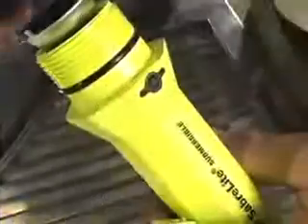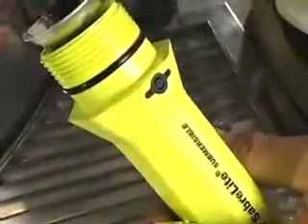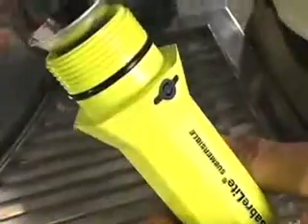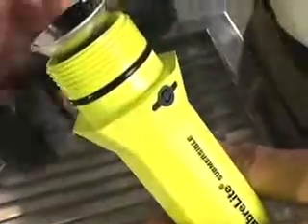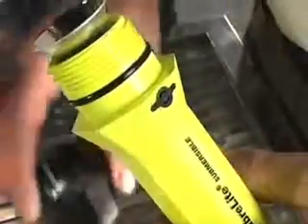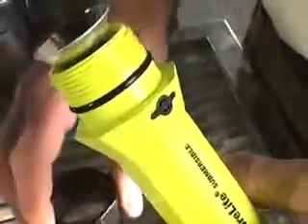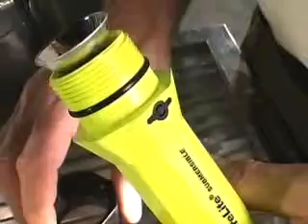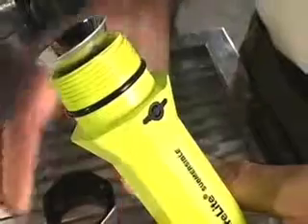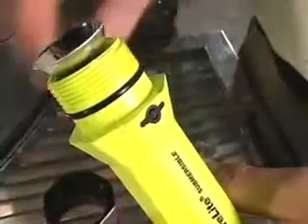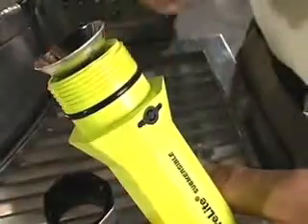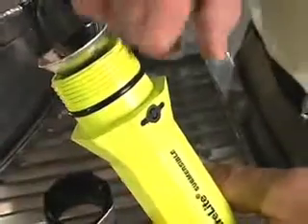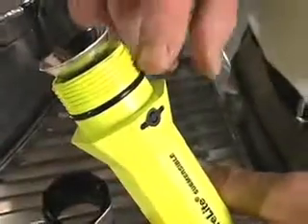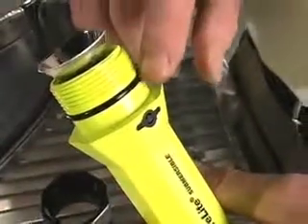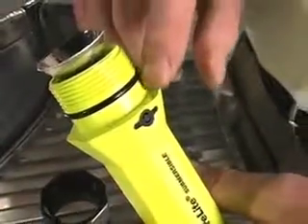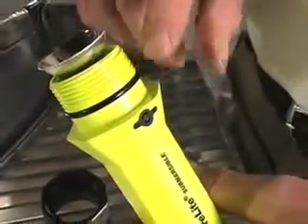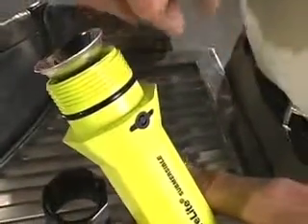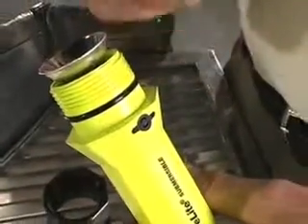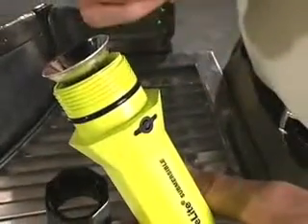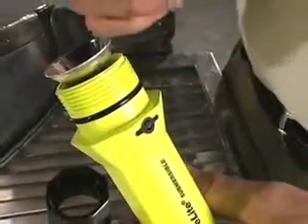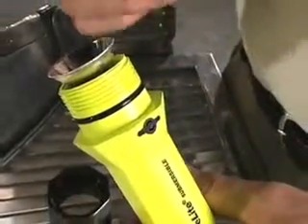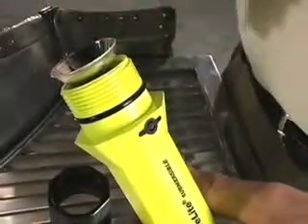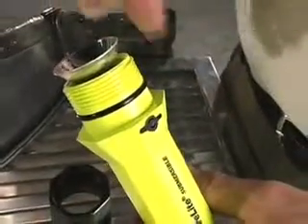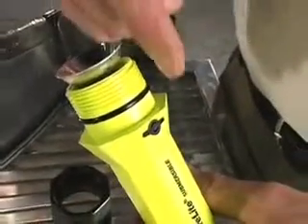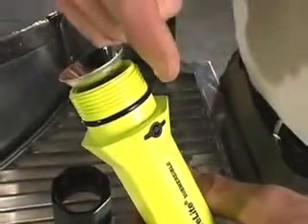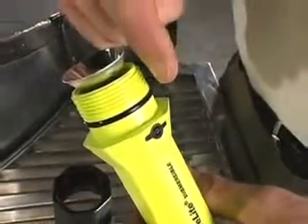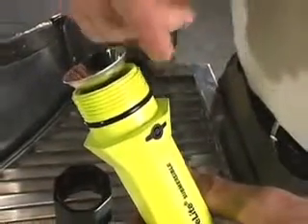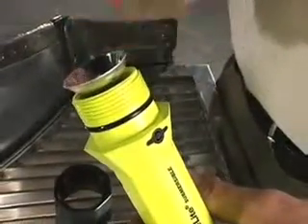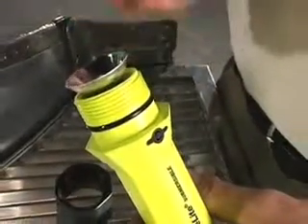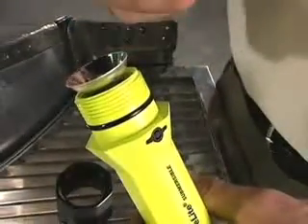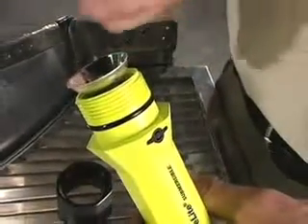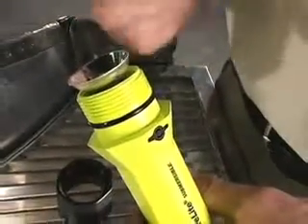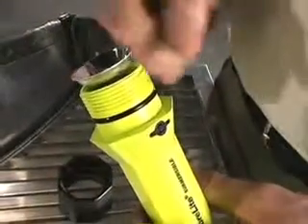A safety-approved light is sealed by an O-ring, so vapors and gases can't enter the body and be ignited by the switch spark.